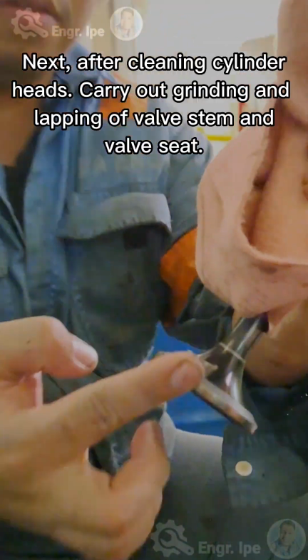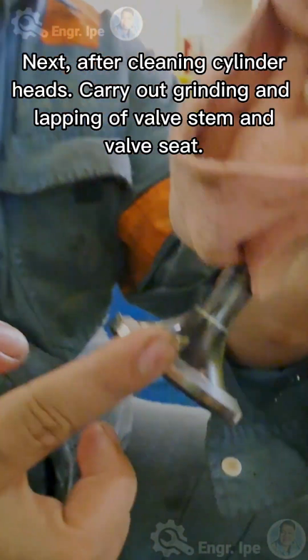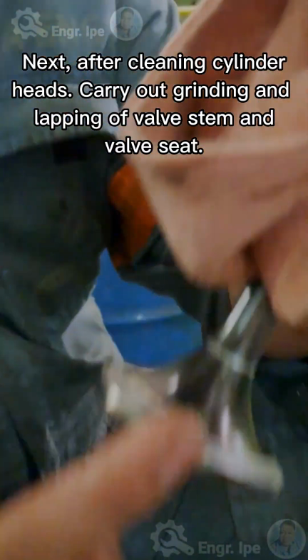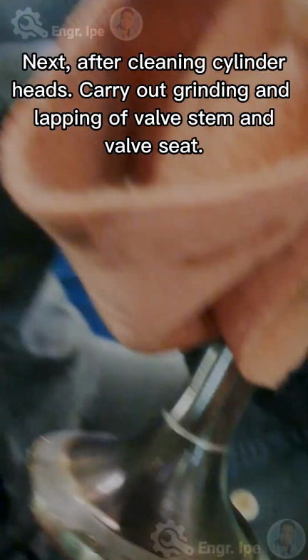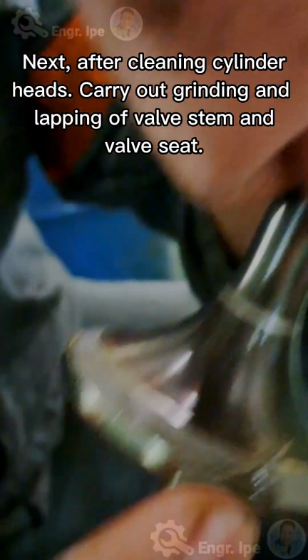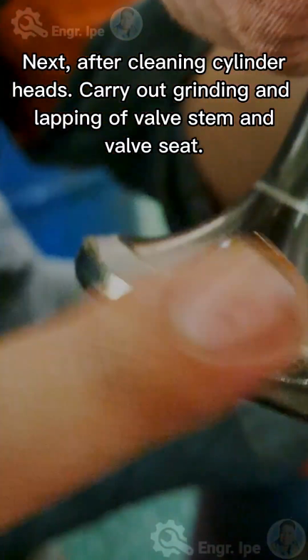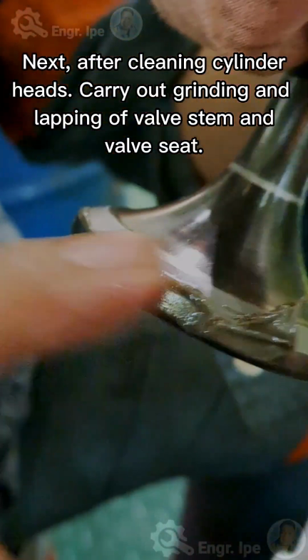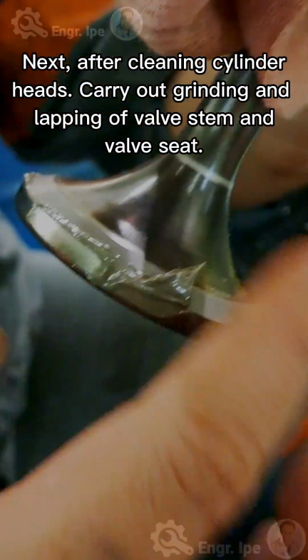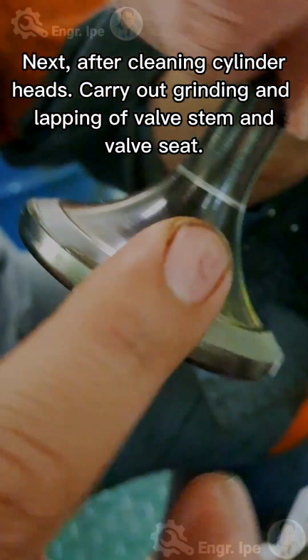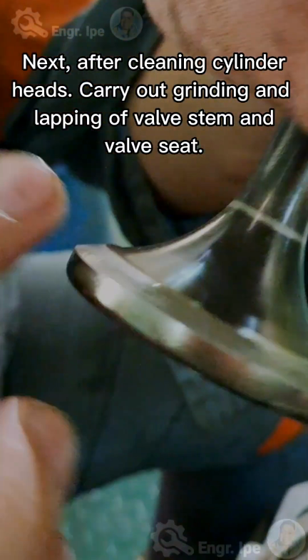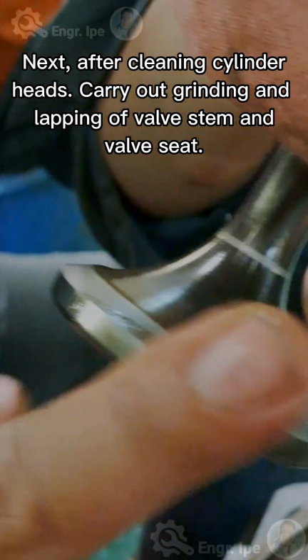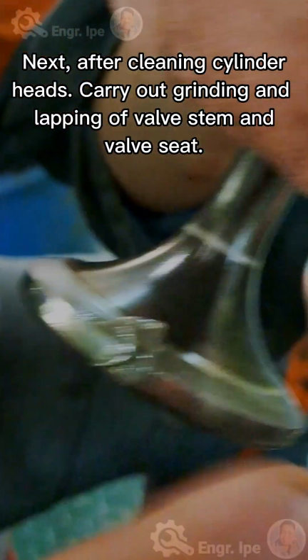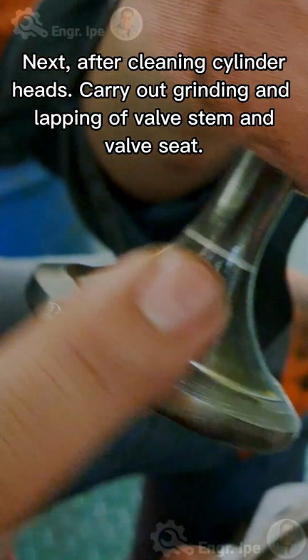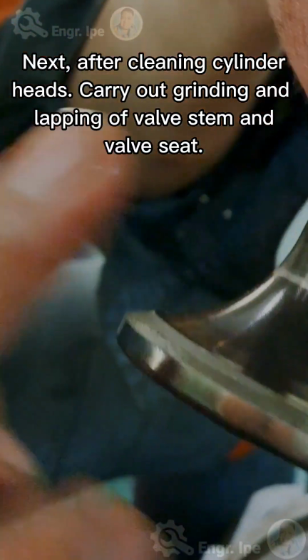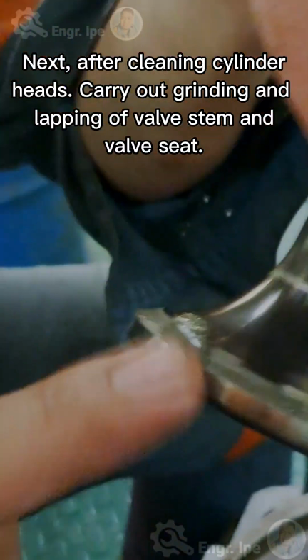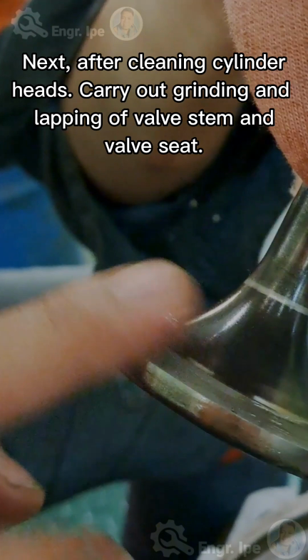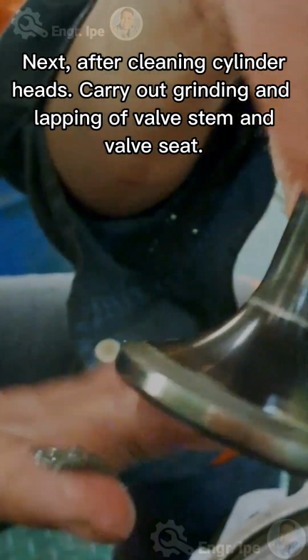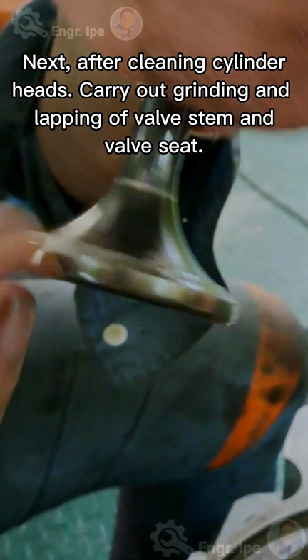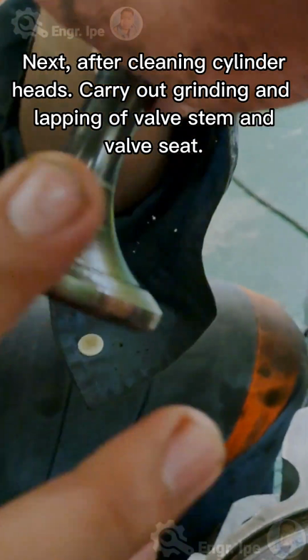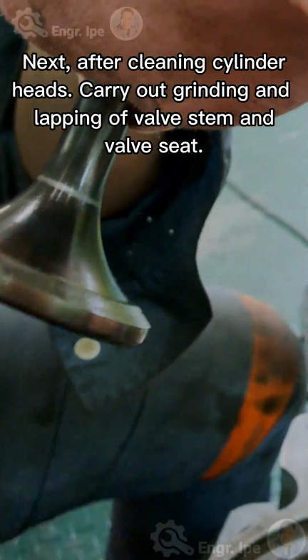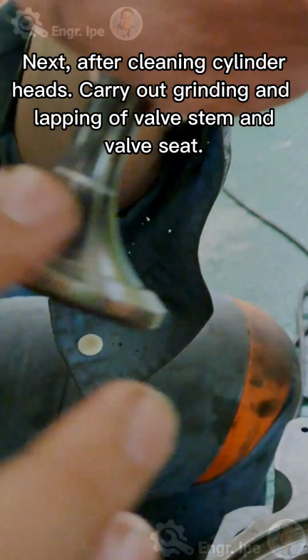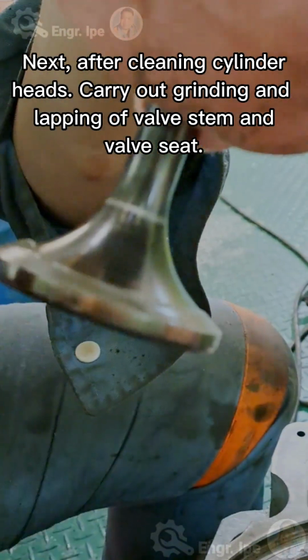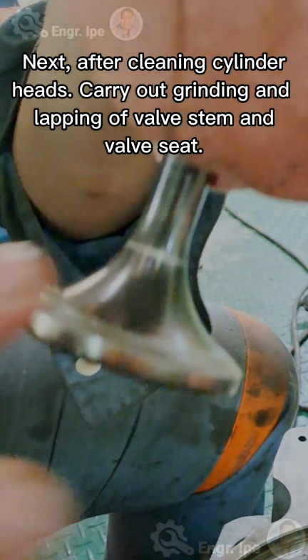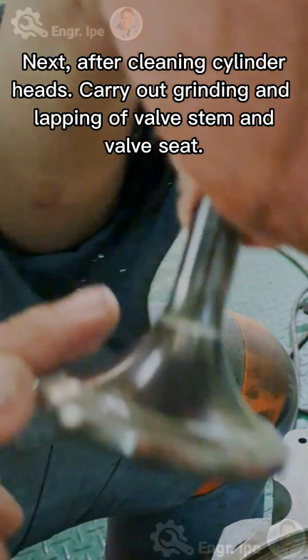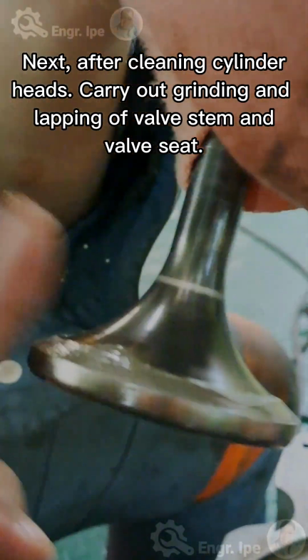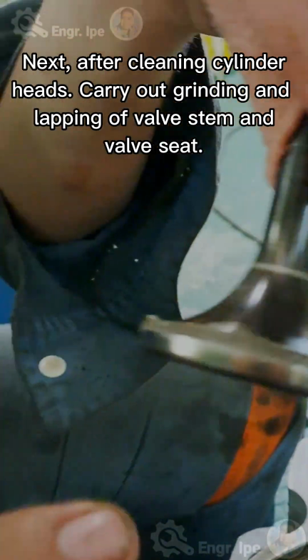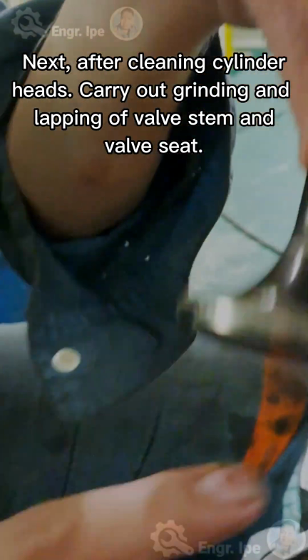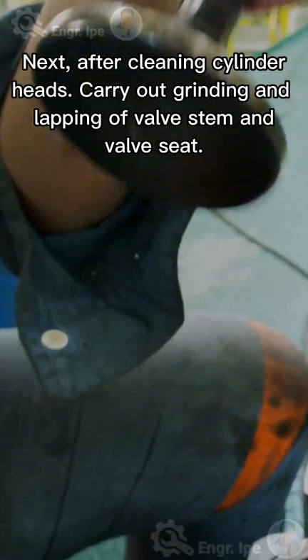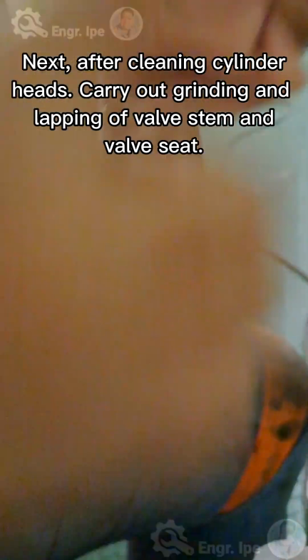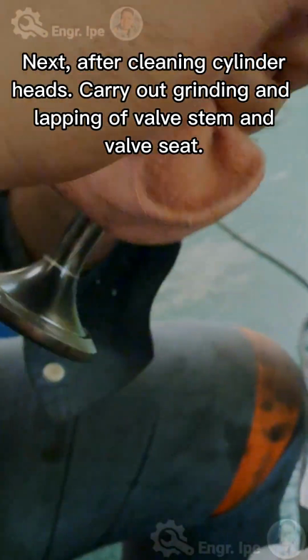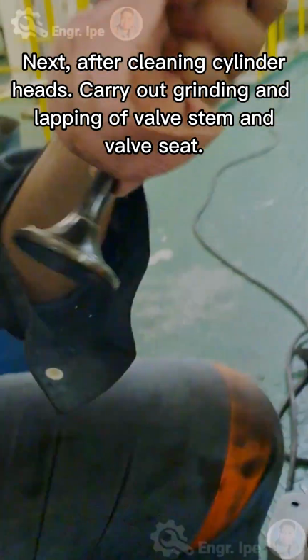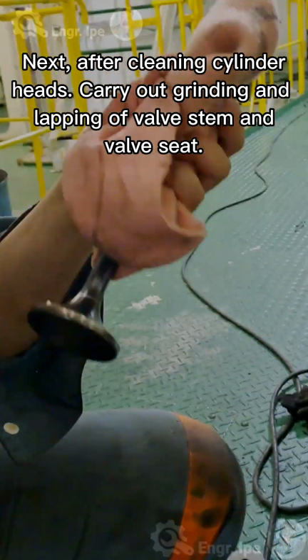After cleaning the cylinder heads, carry out grinding and lapping of the valve stem and valve seat.